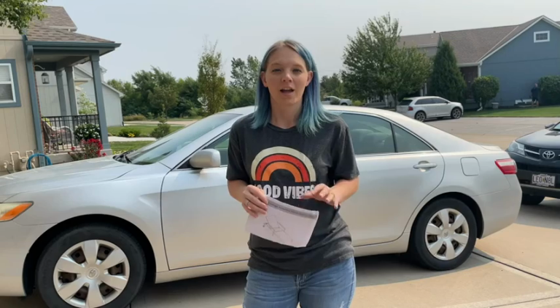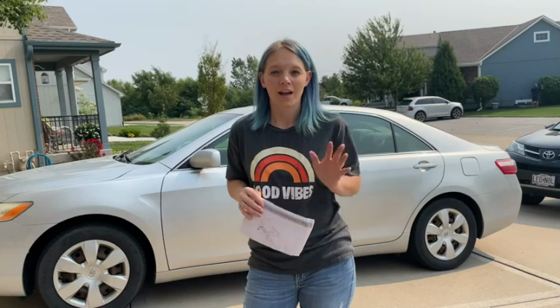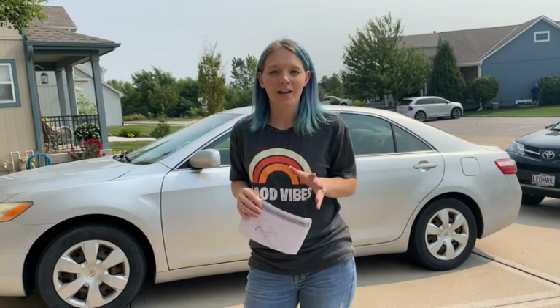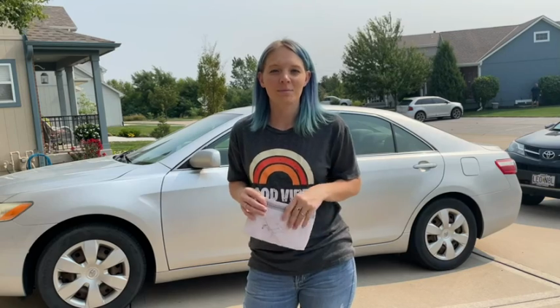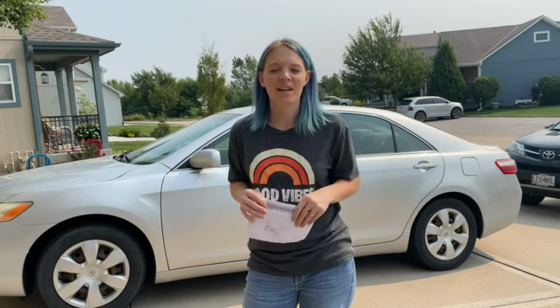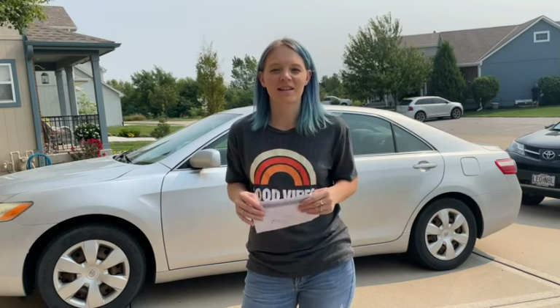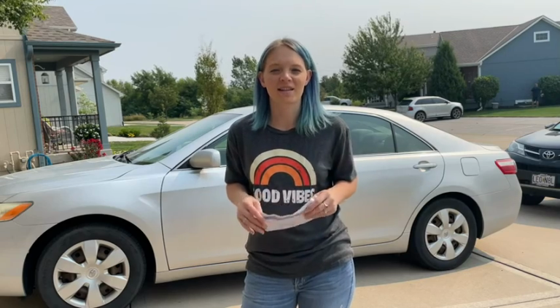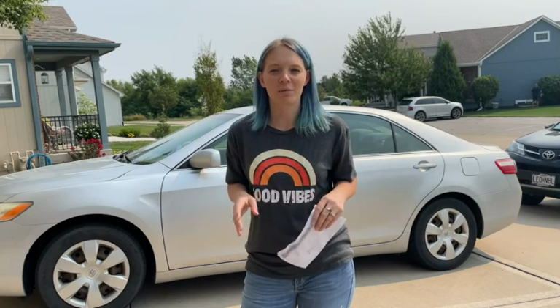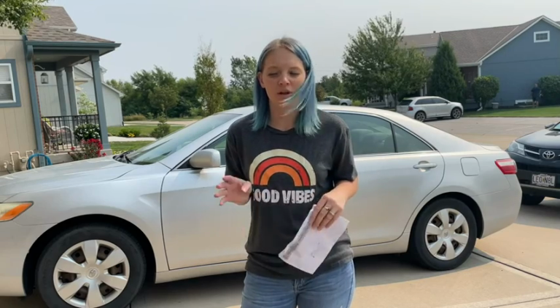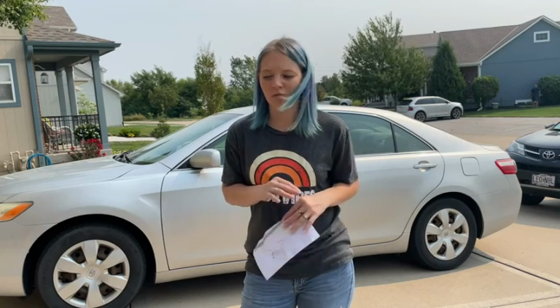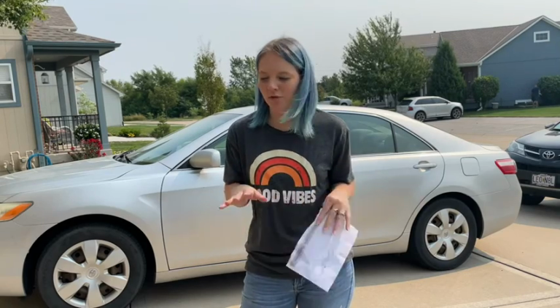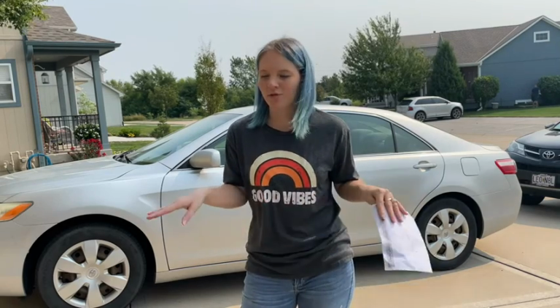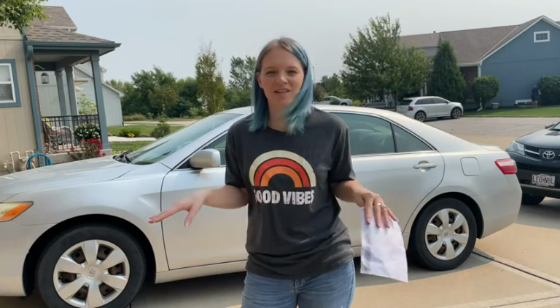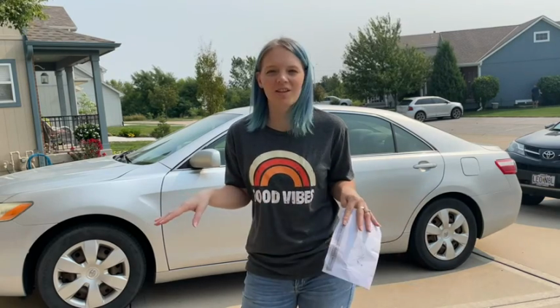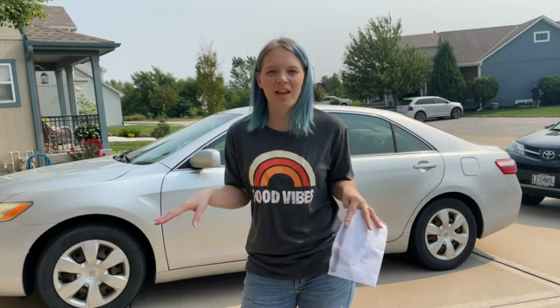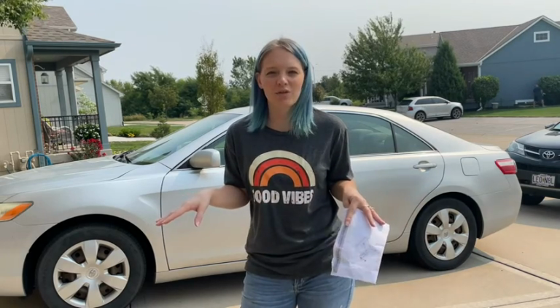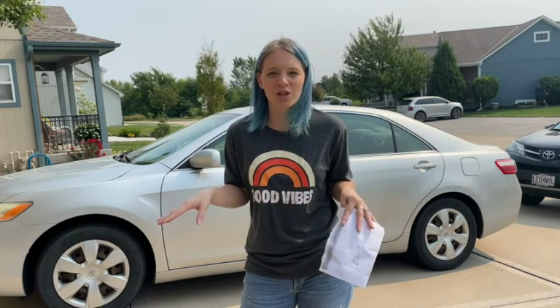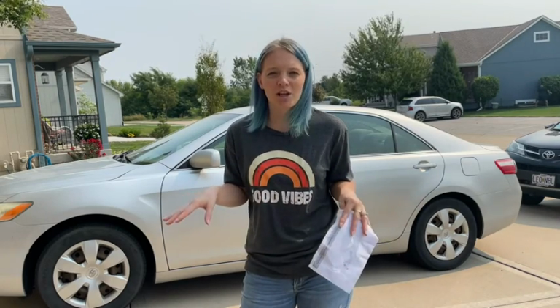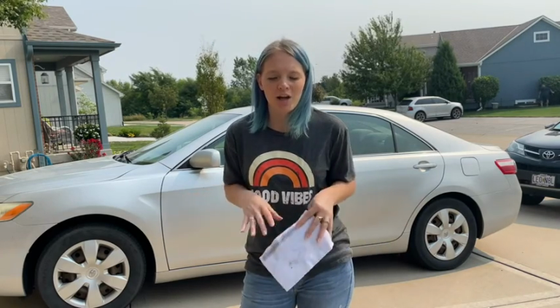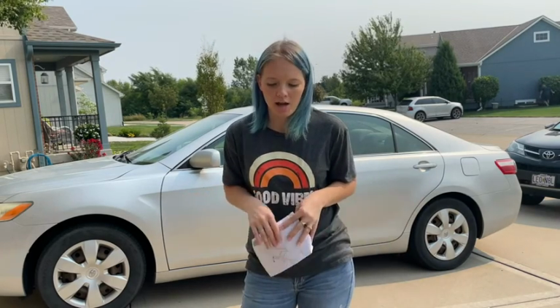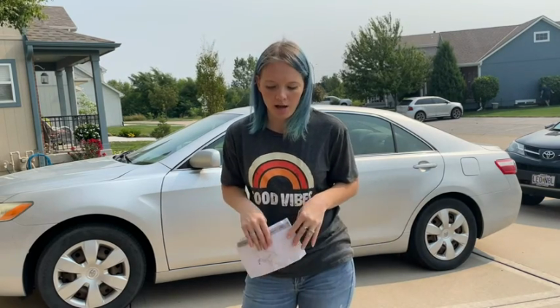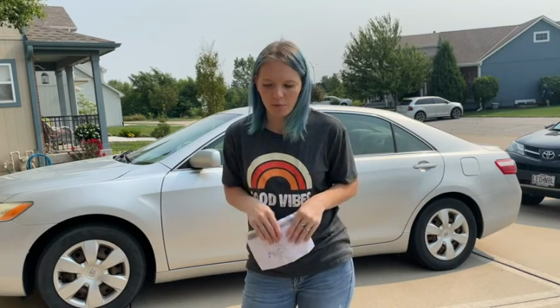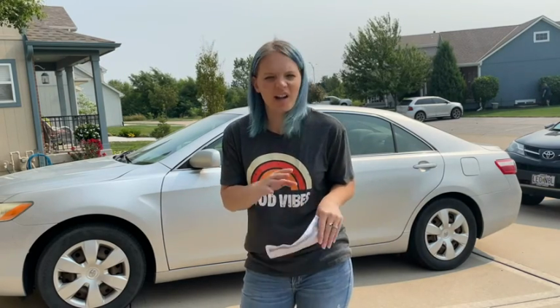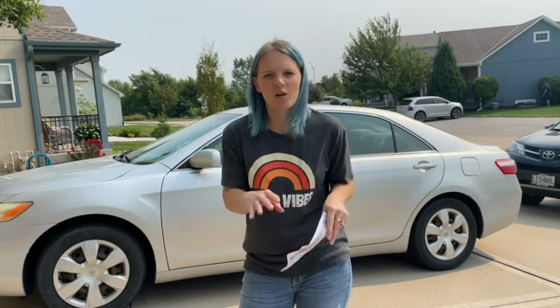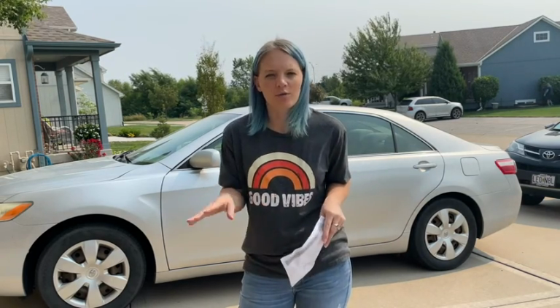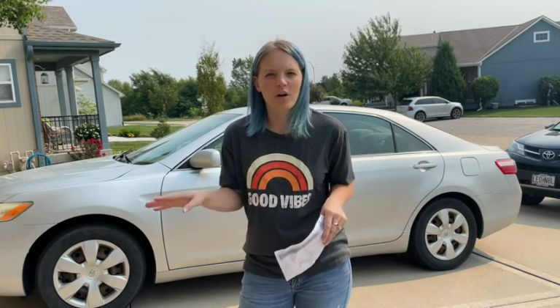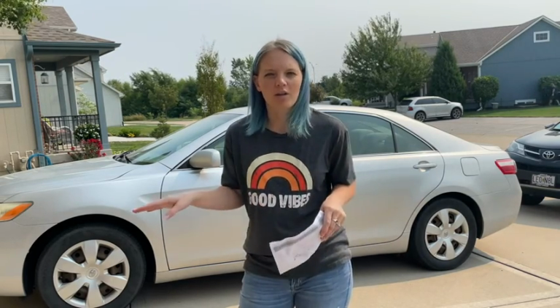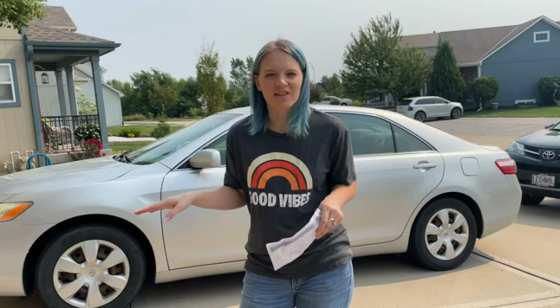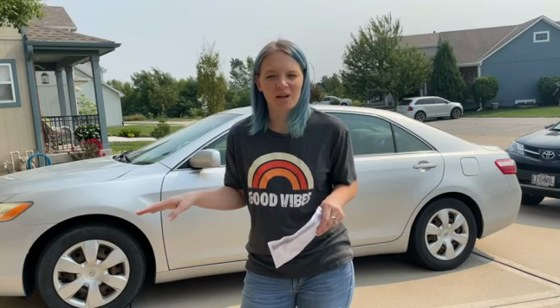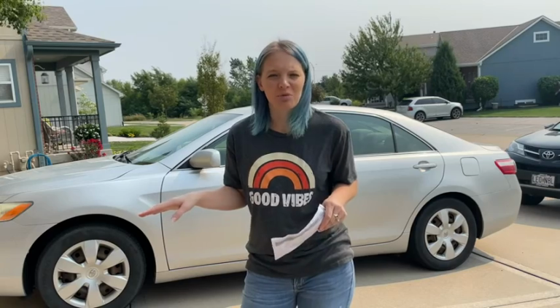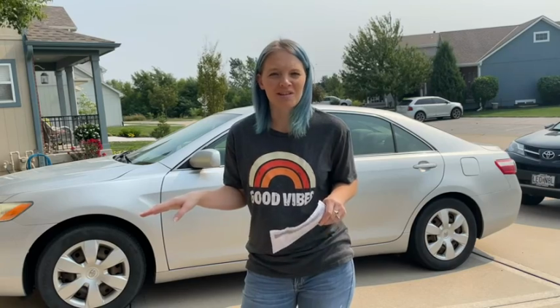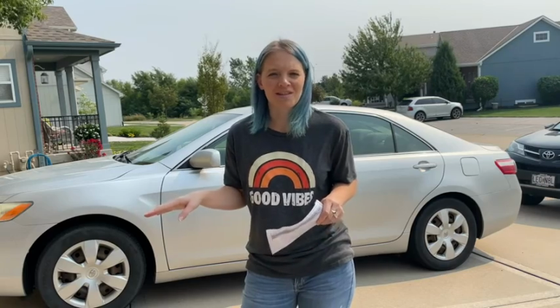Hi, I'm Tessa. Today we're going to review the sun lounger. We'll go through all of the separate pieces.